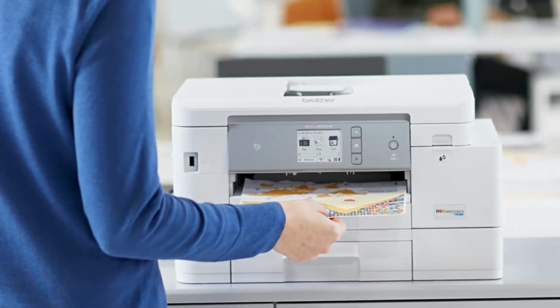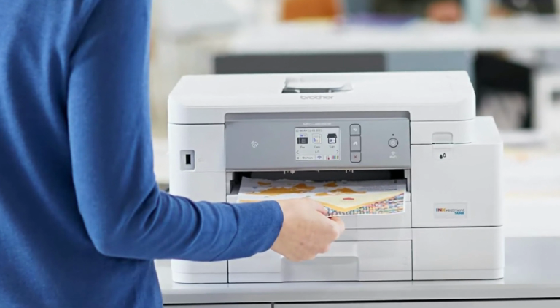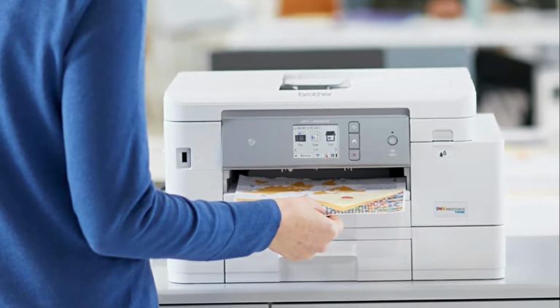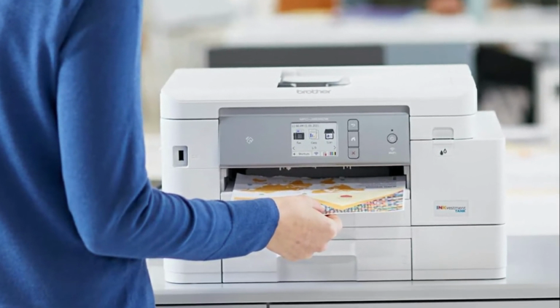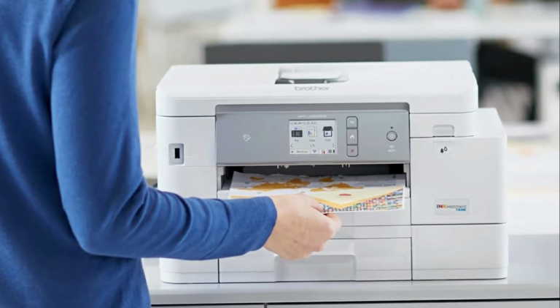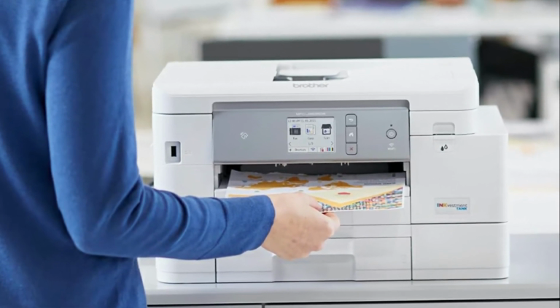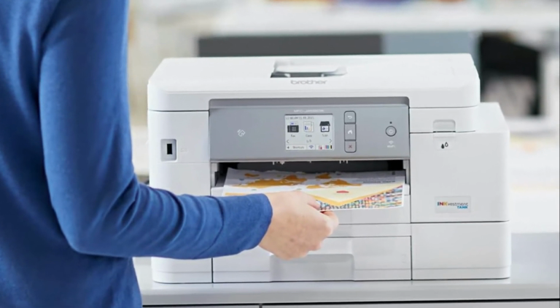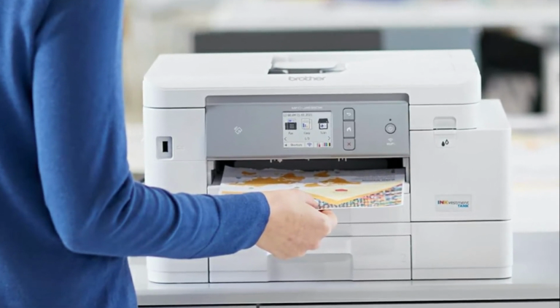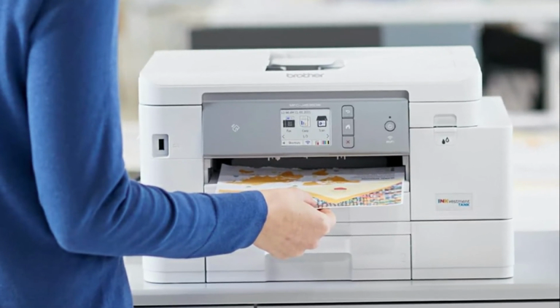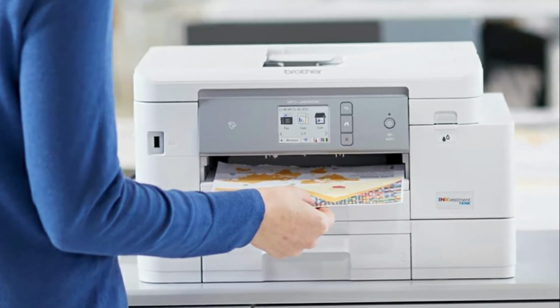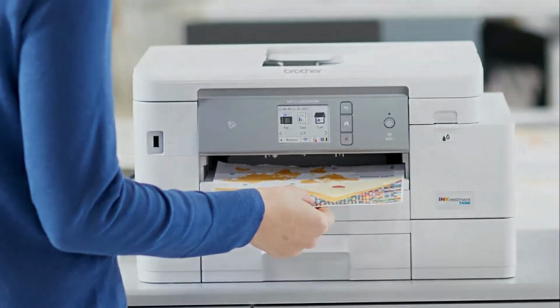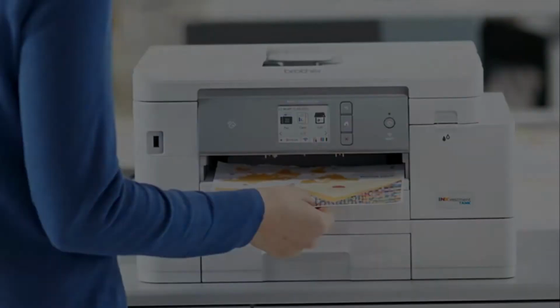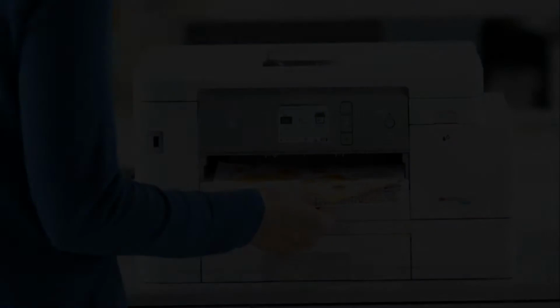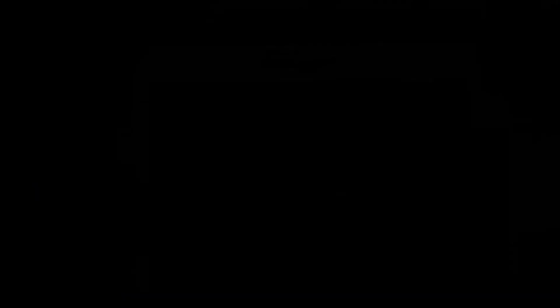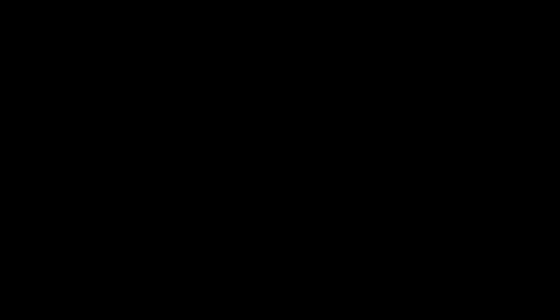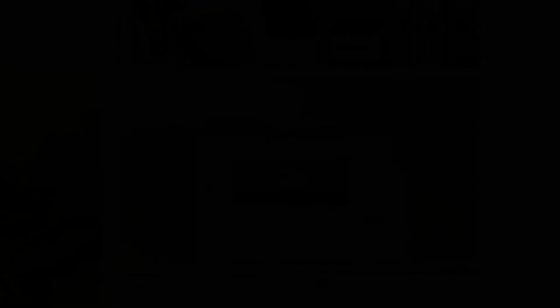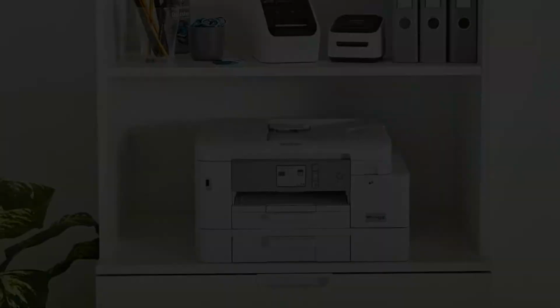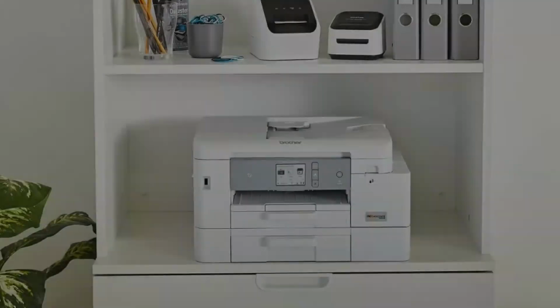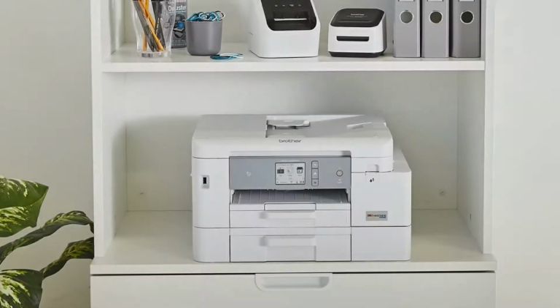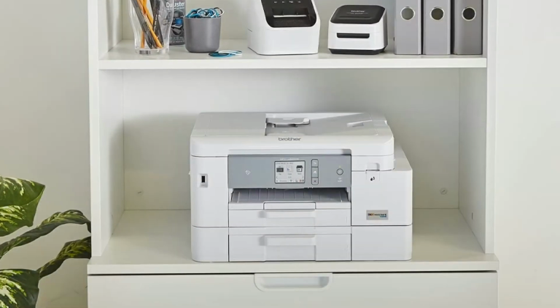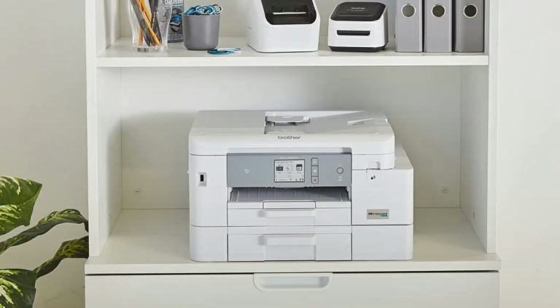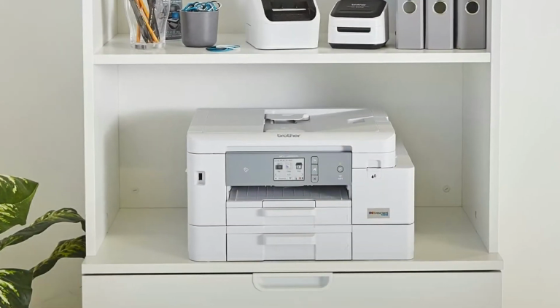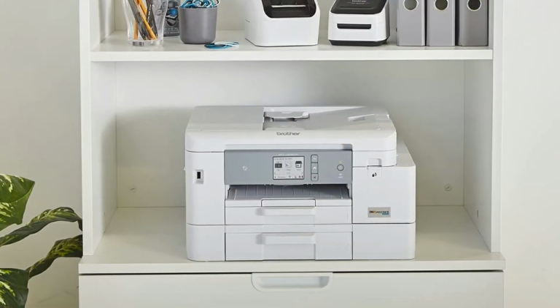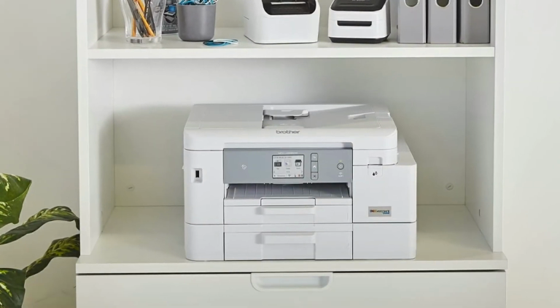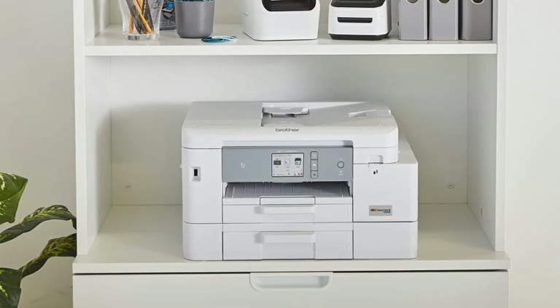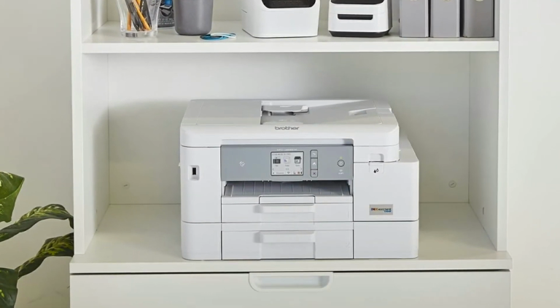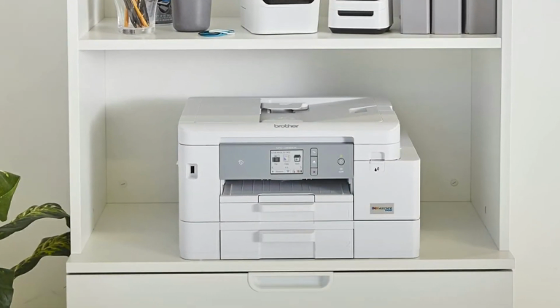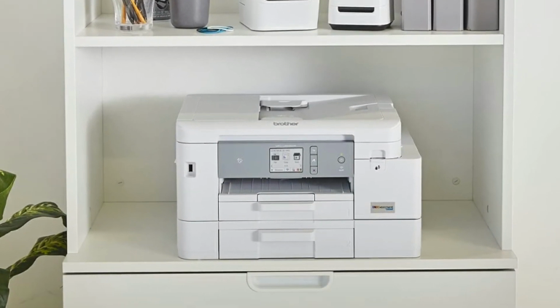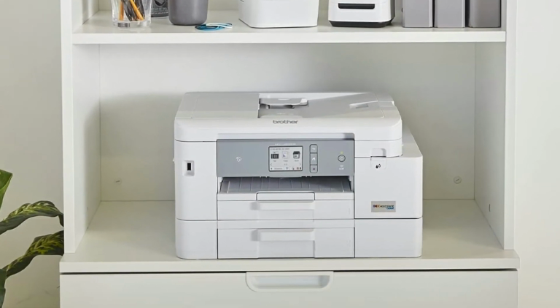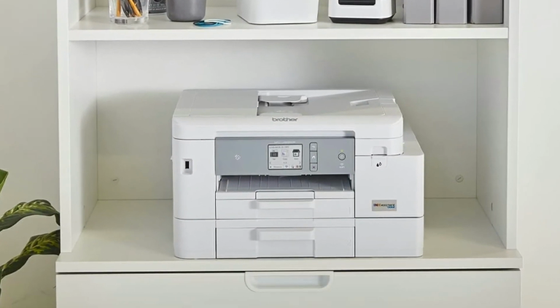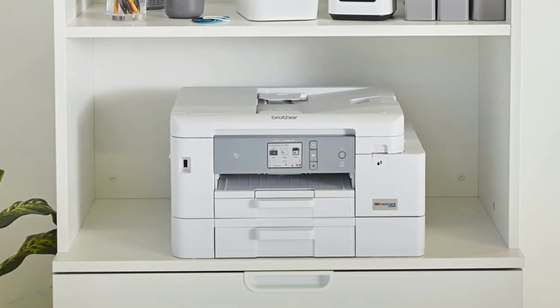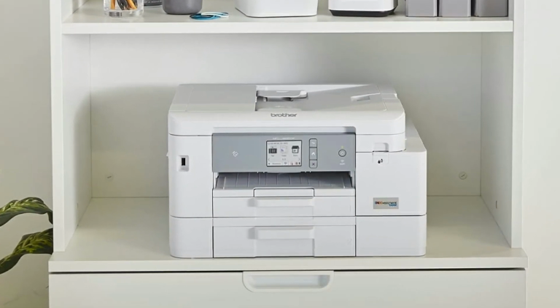I like this printer so much and would totally recommend it. Definitely recommend that you check it out and check out the discounted link in the description box below.